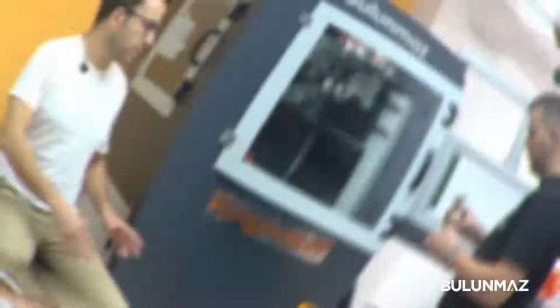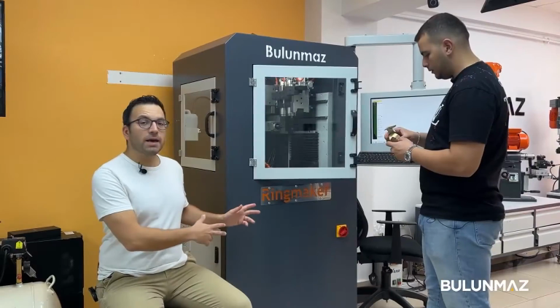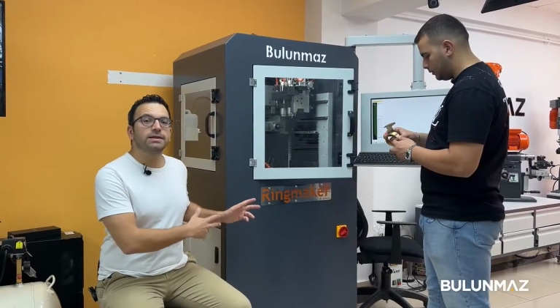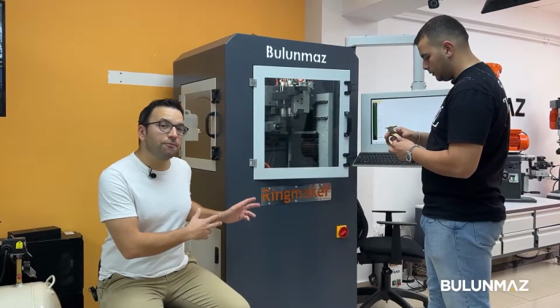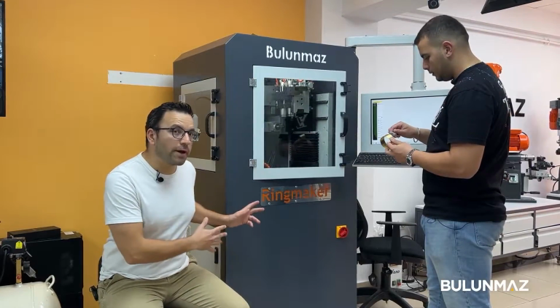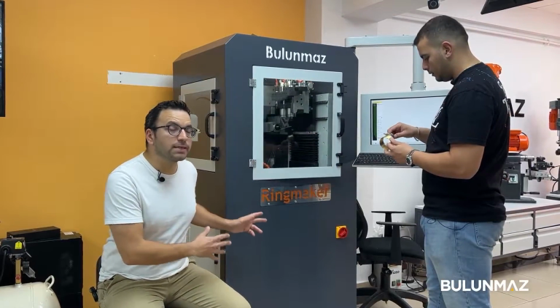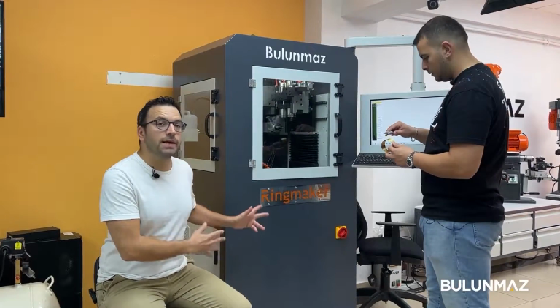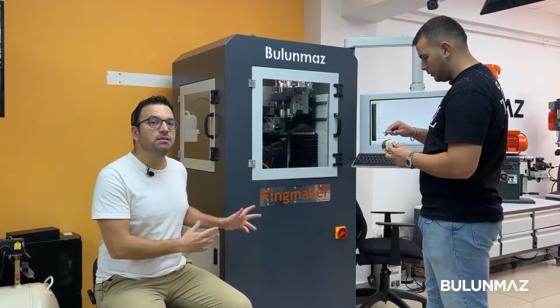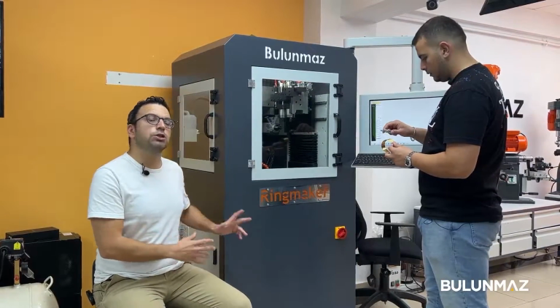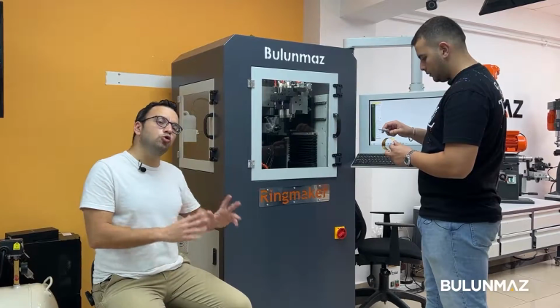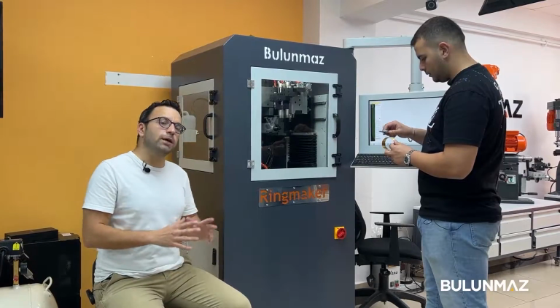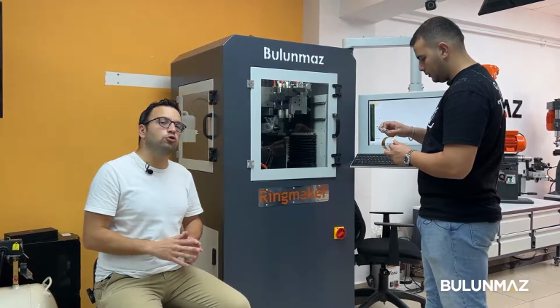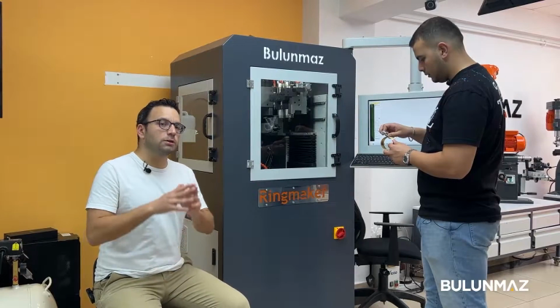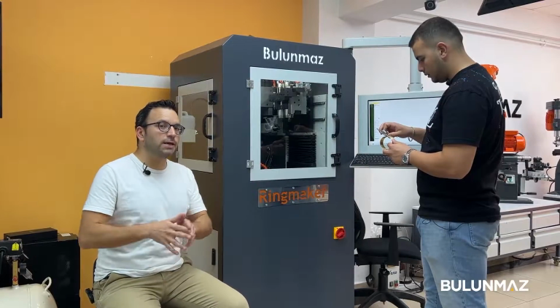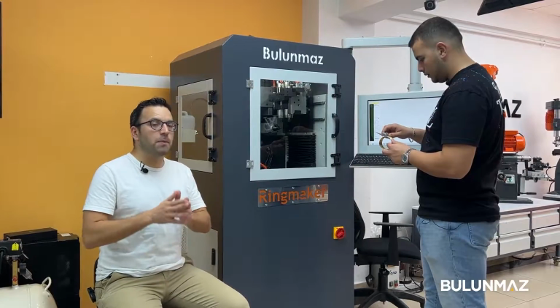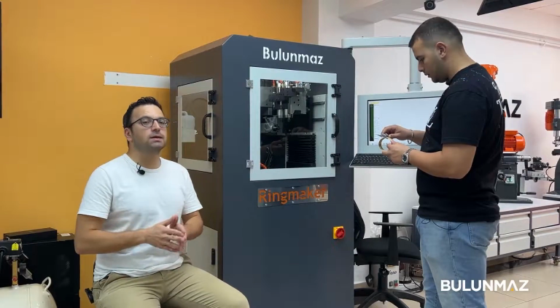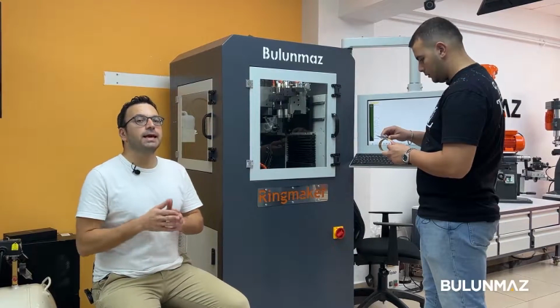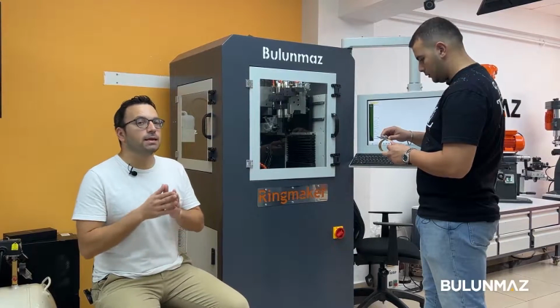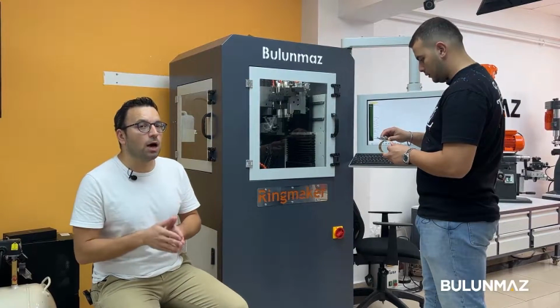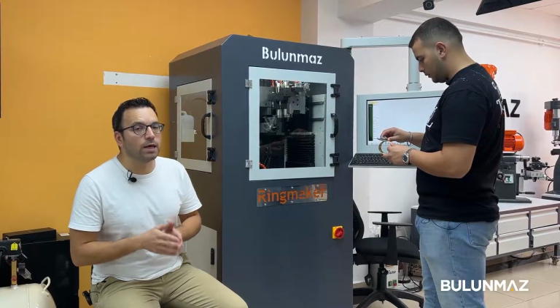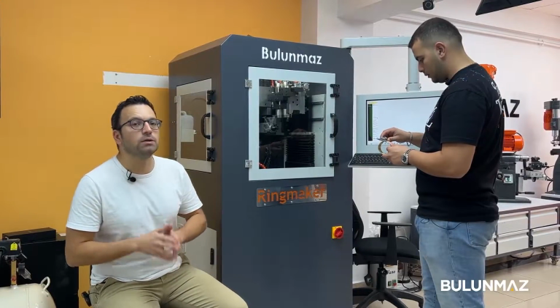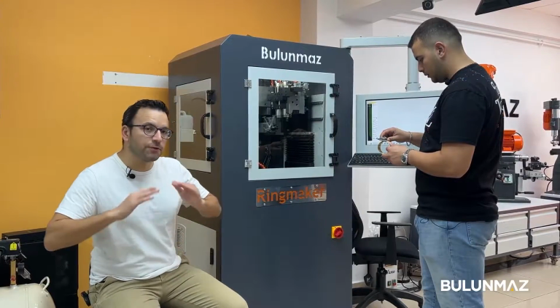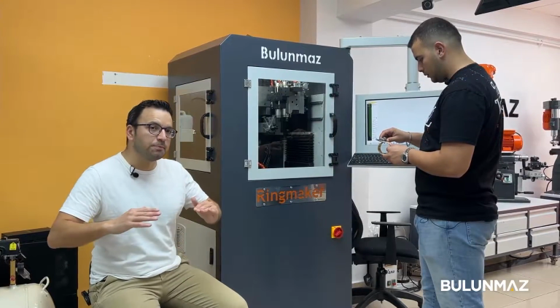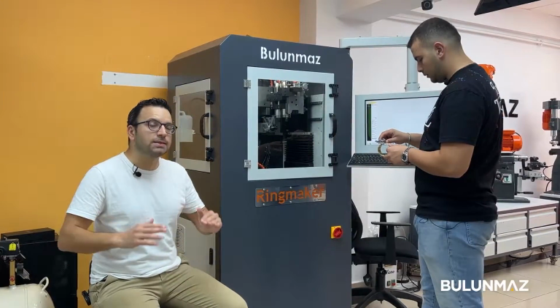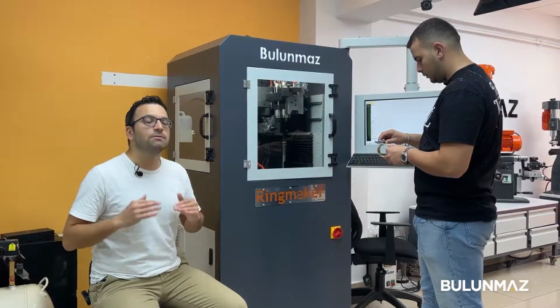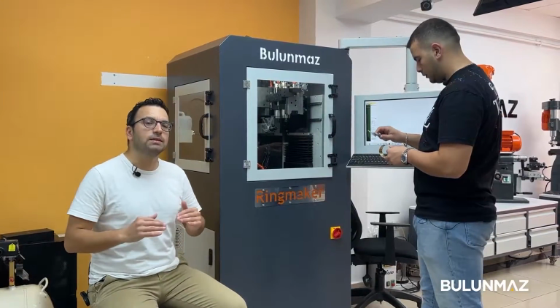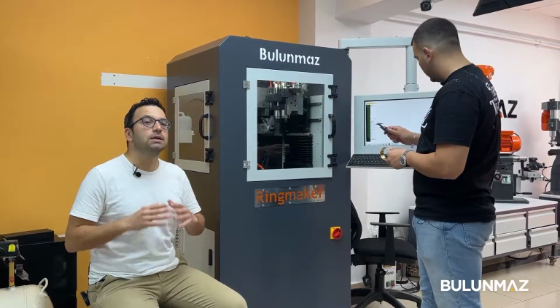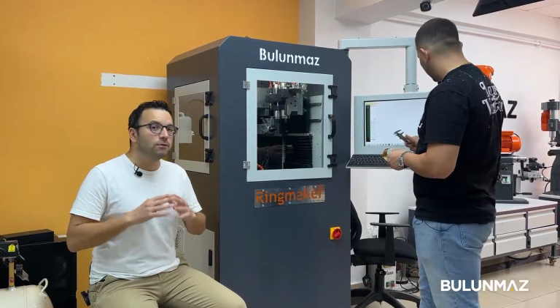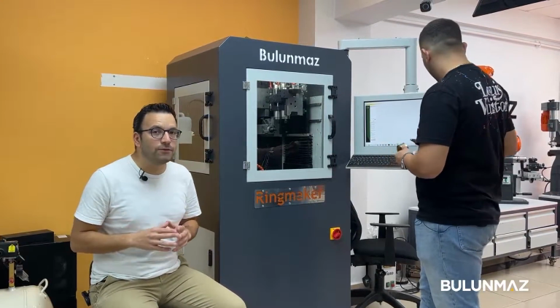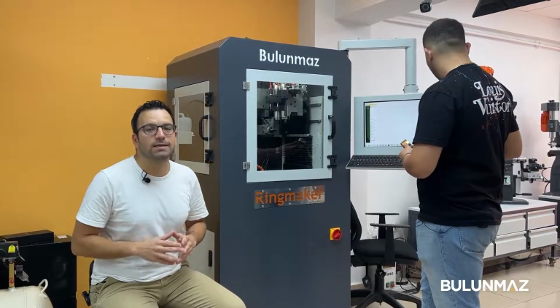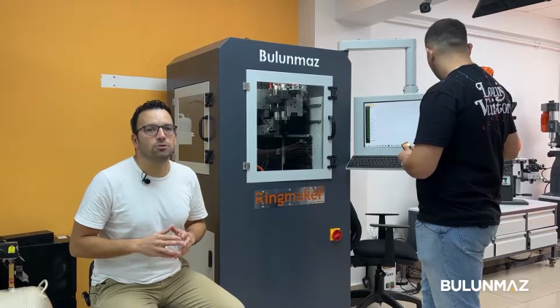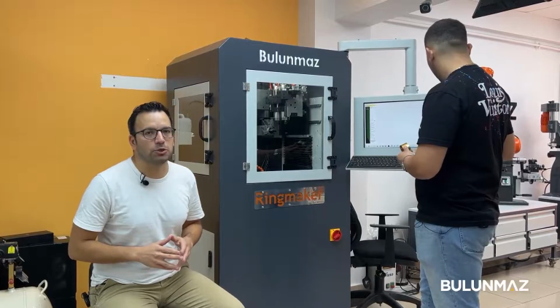Ringmaker is a 4-axis CNC machine. You can use it on rings, bangles, and now even flat pieces with the 5th axis option.